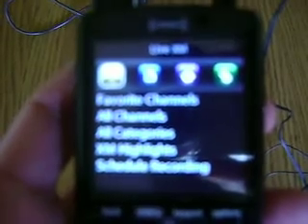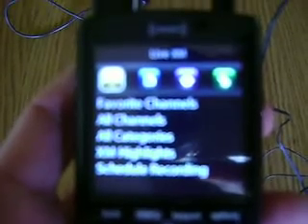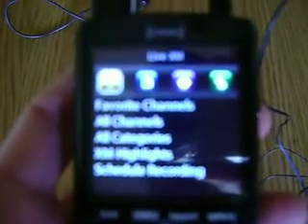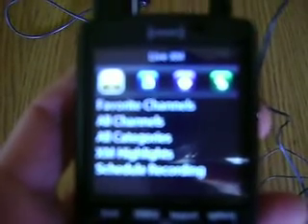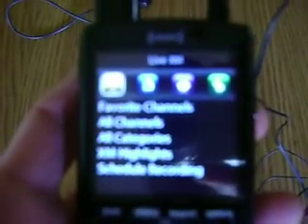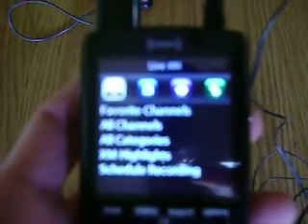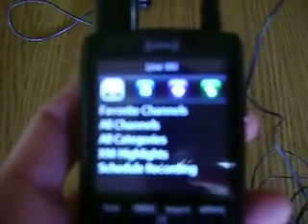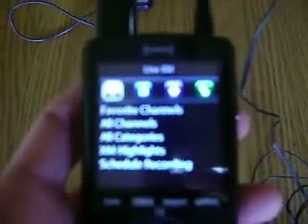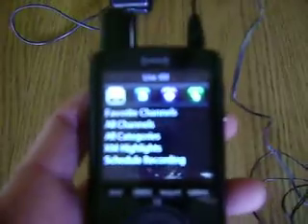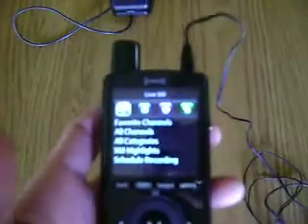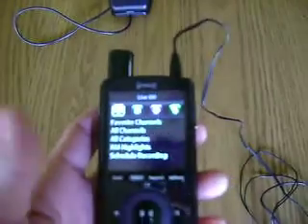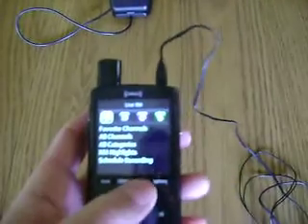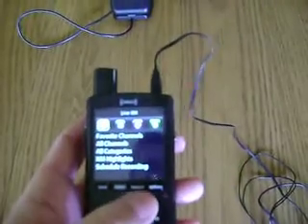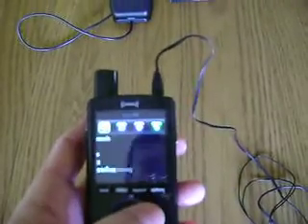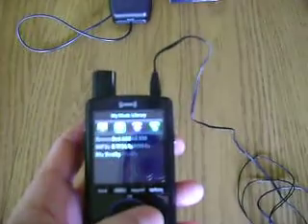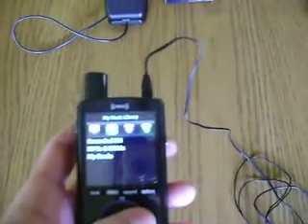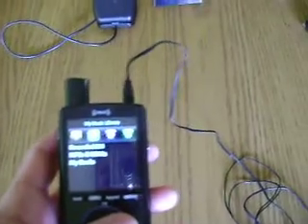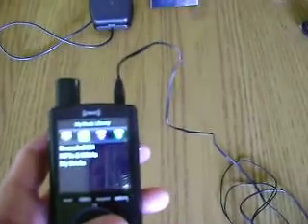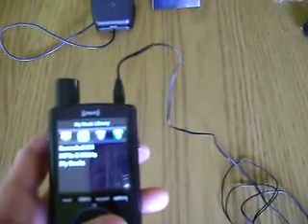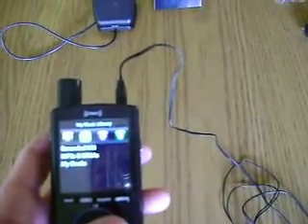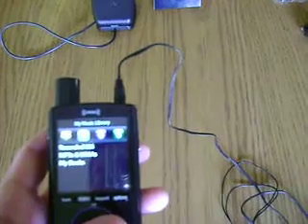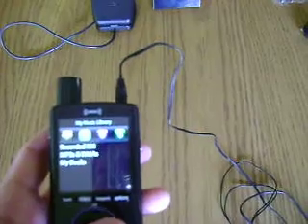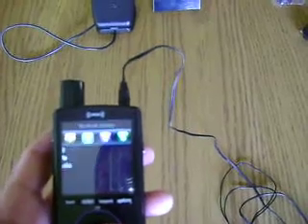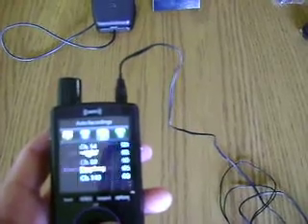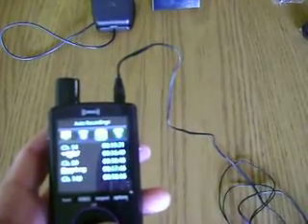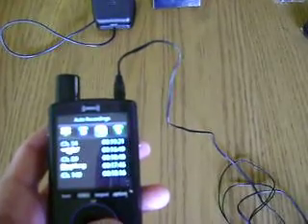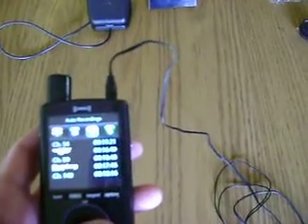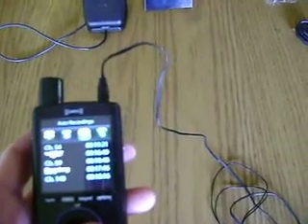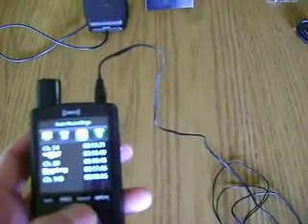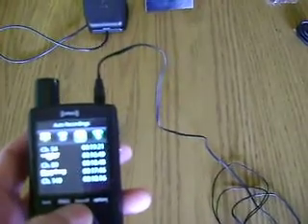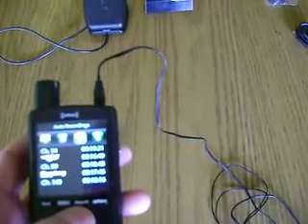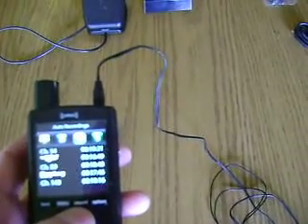That might not be as clear as it possibly could be, but the menus were all very intuitive. Pretty good instruction.